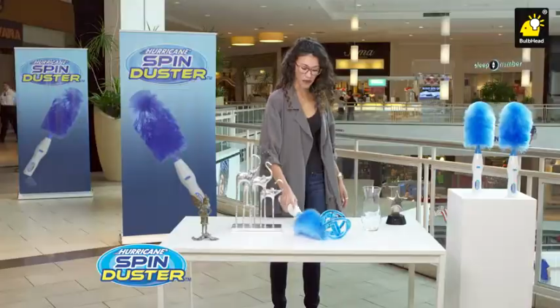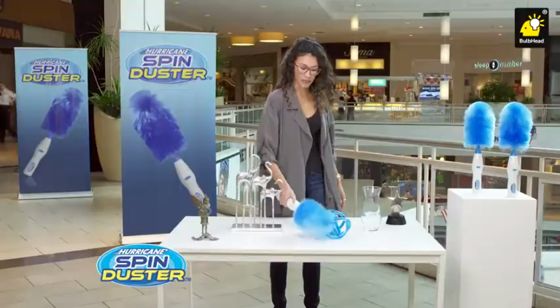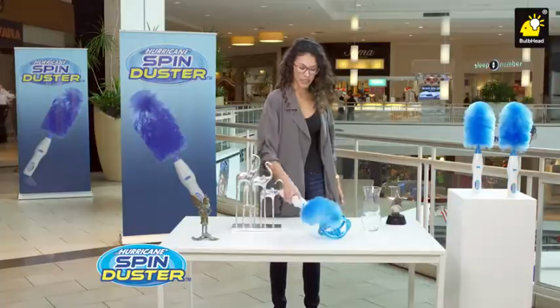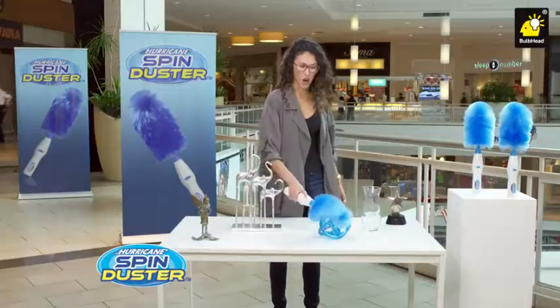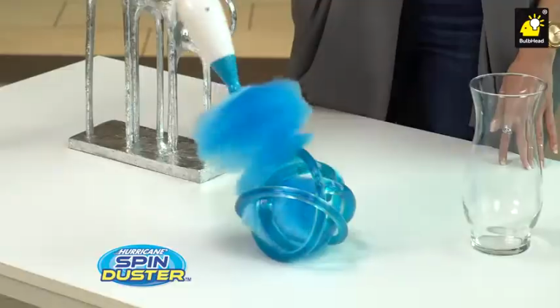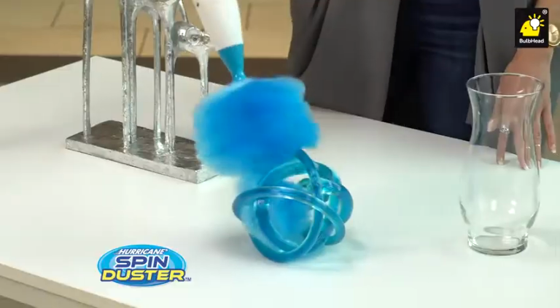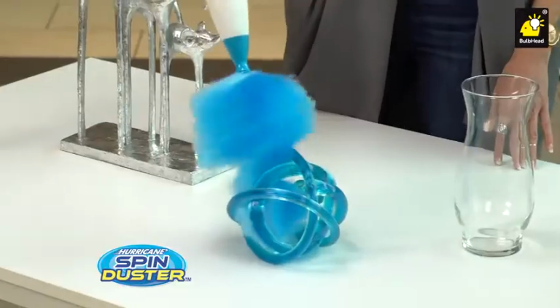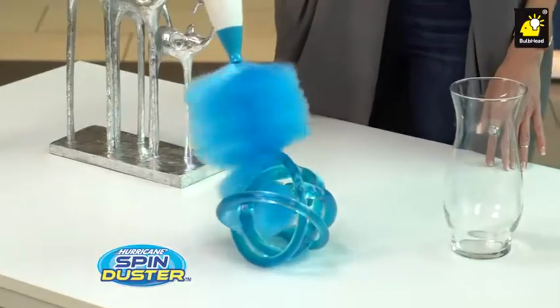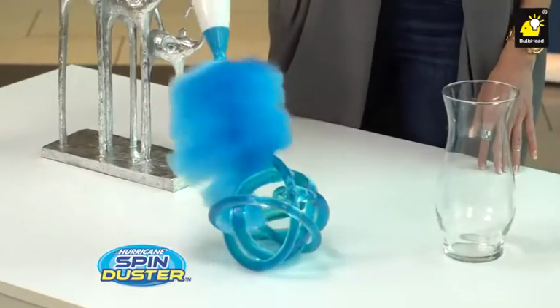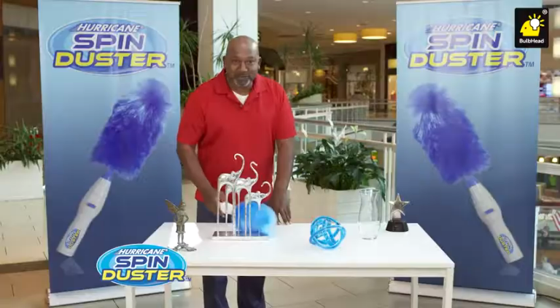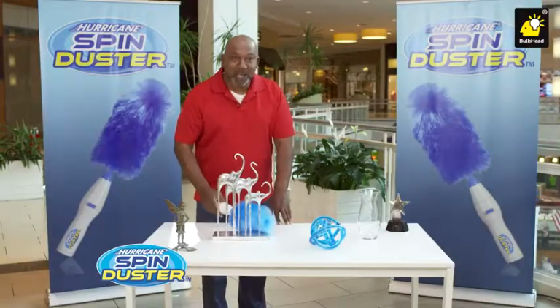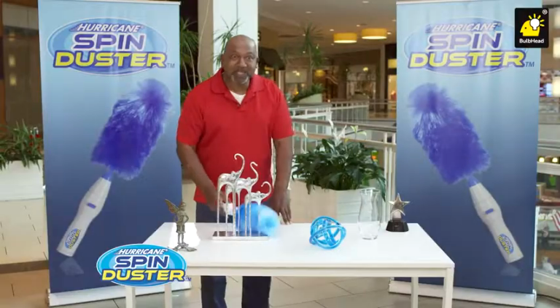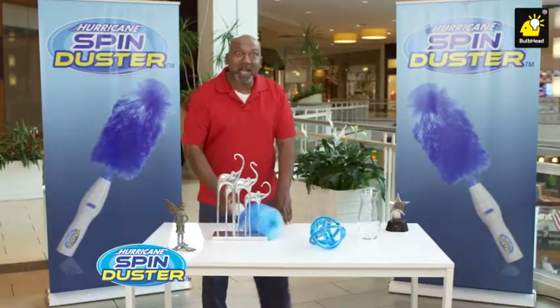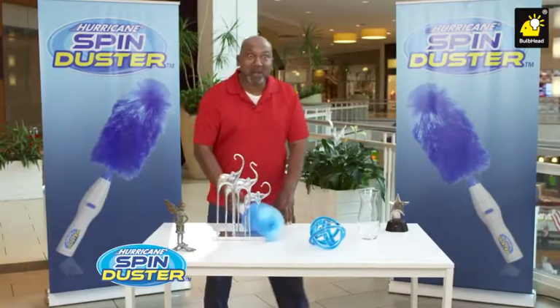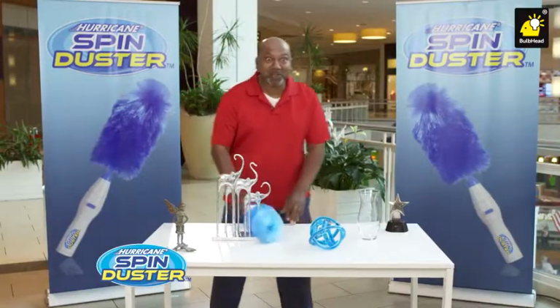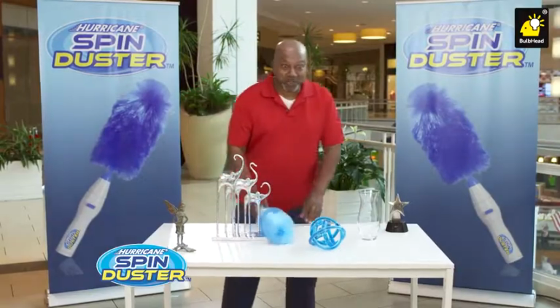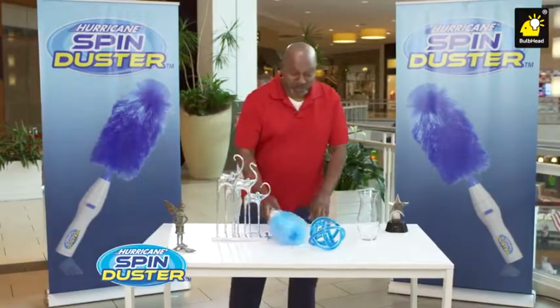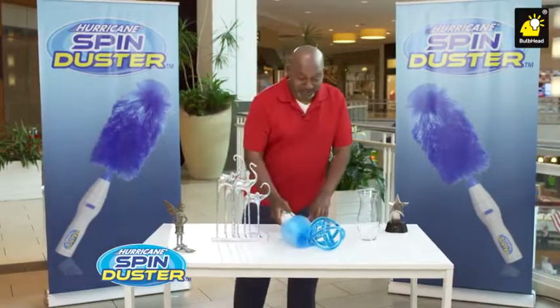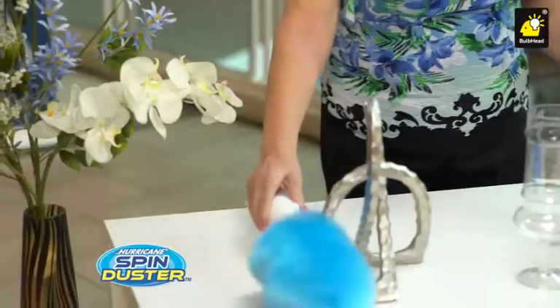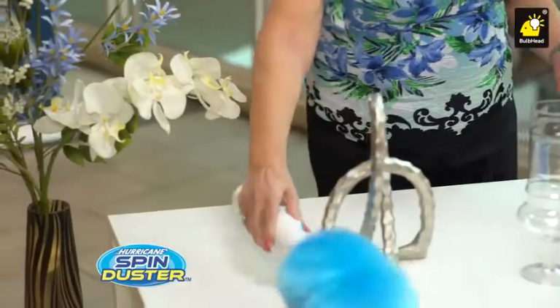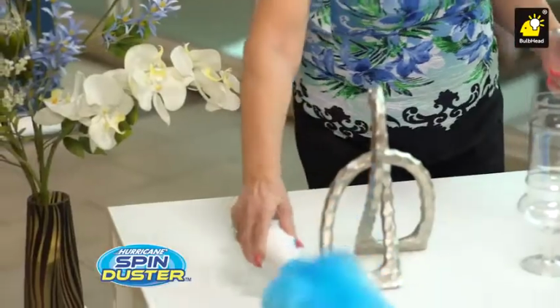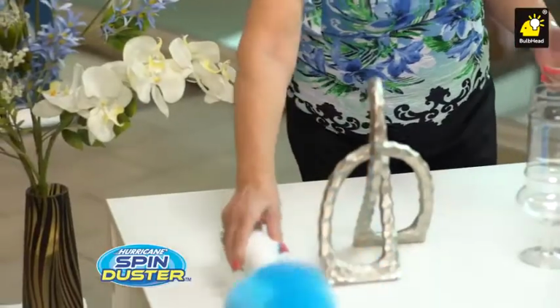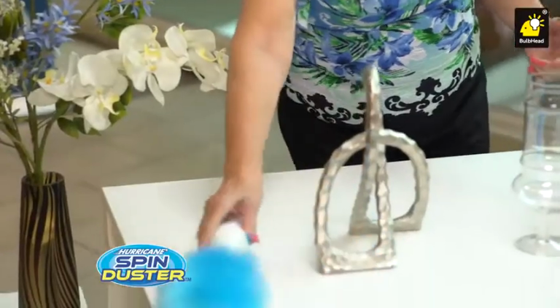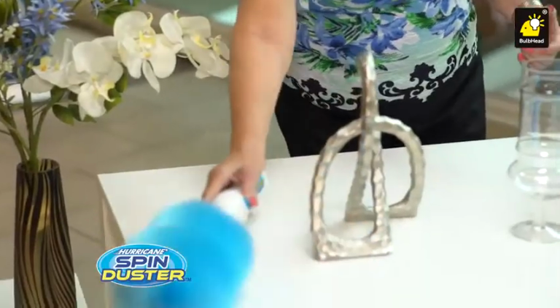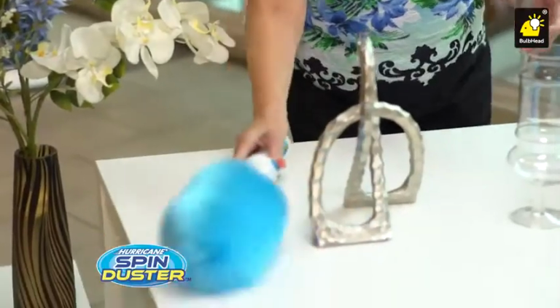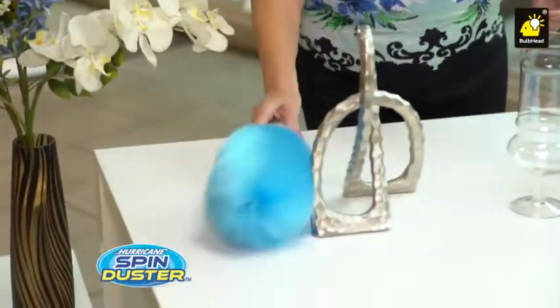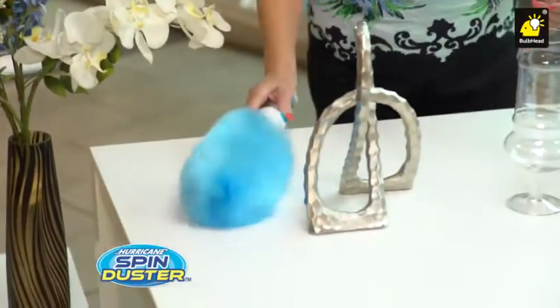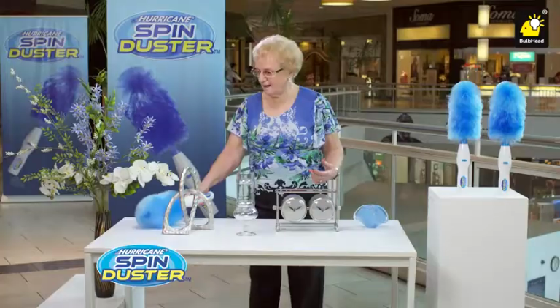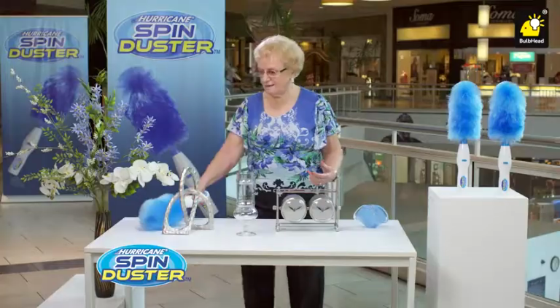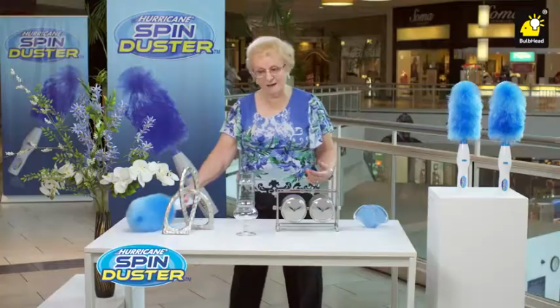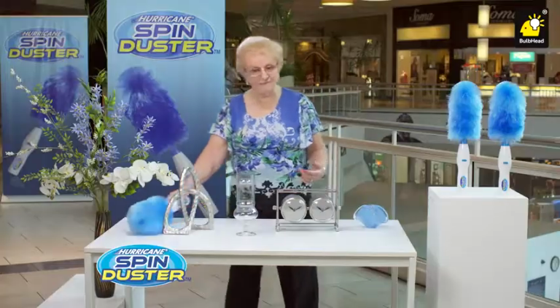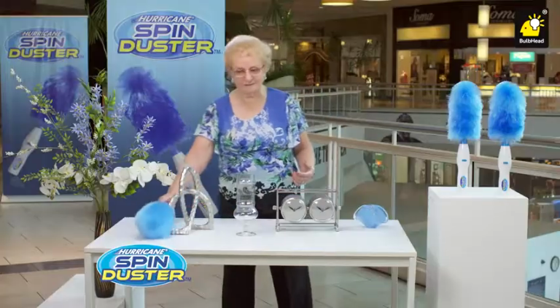Wow, it's getting all the dust. Saves a lot of time for sure. This is beautiful. I love it.